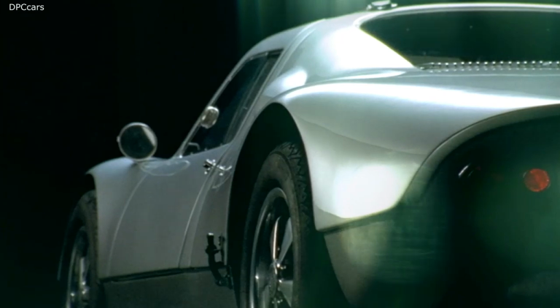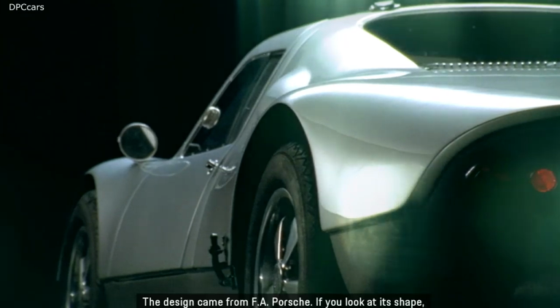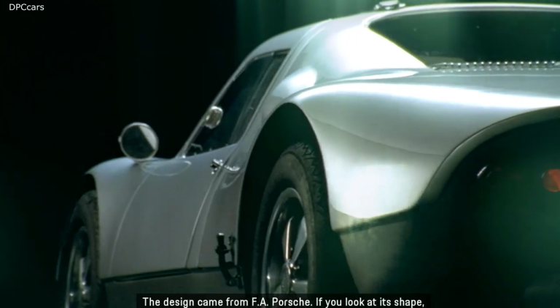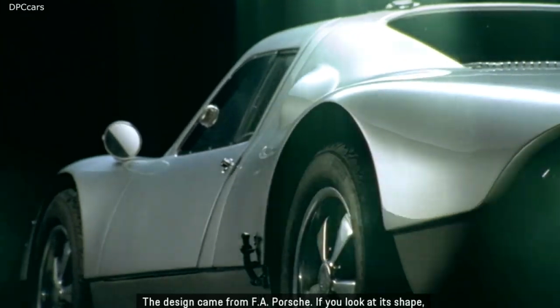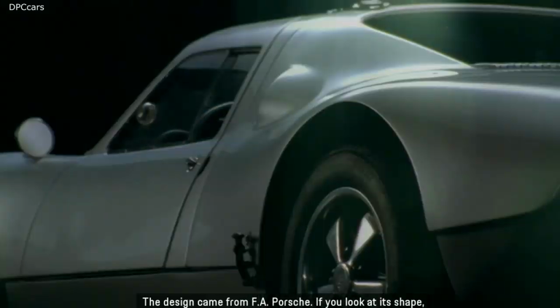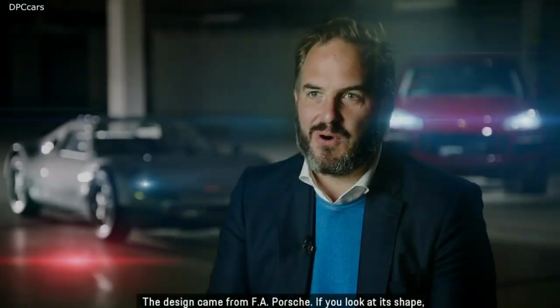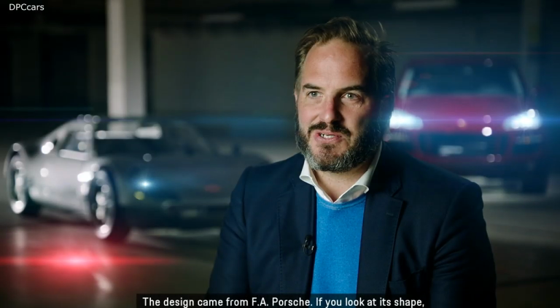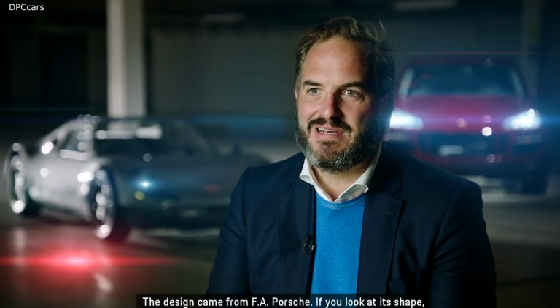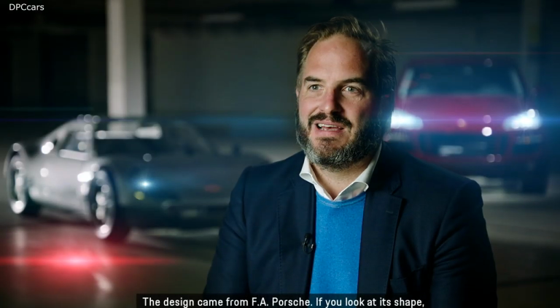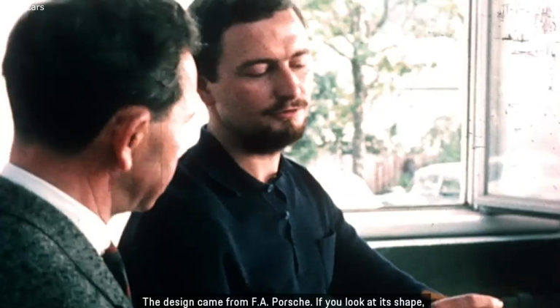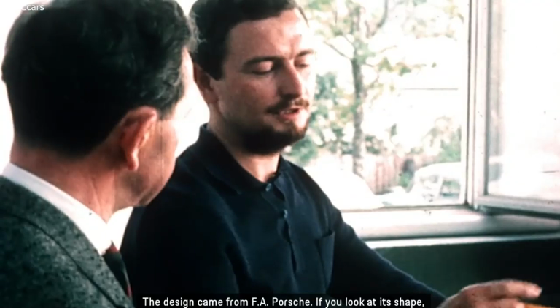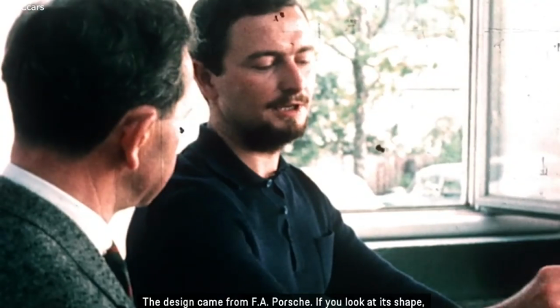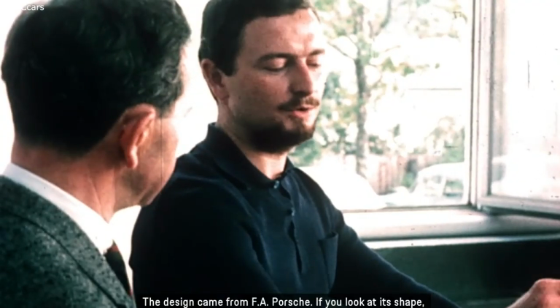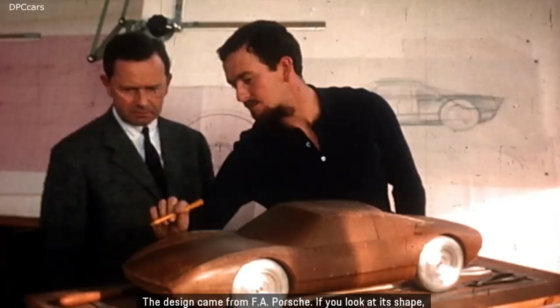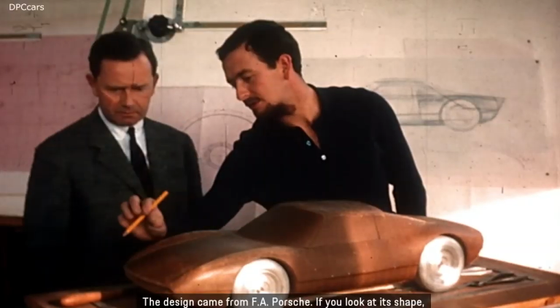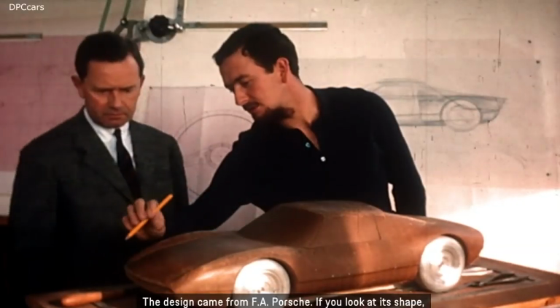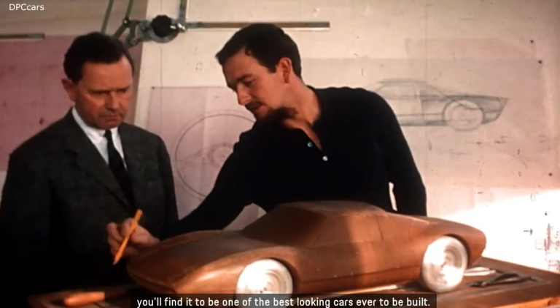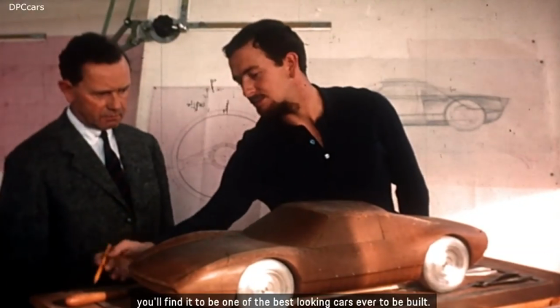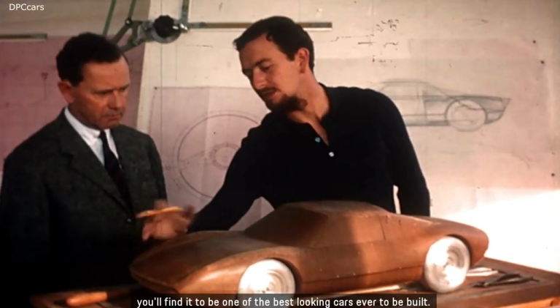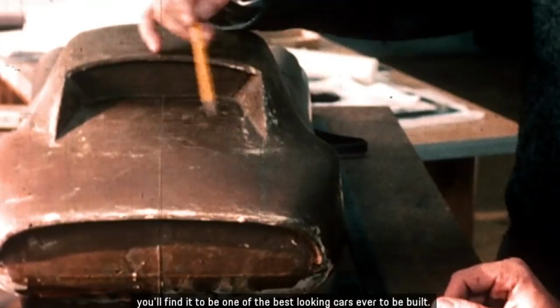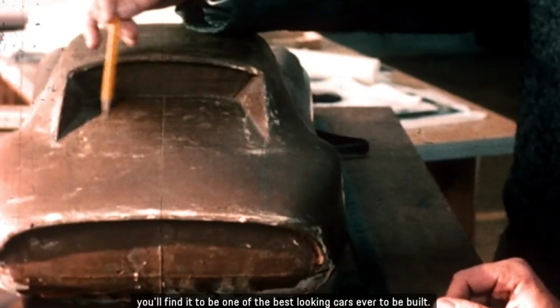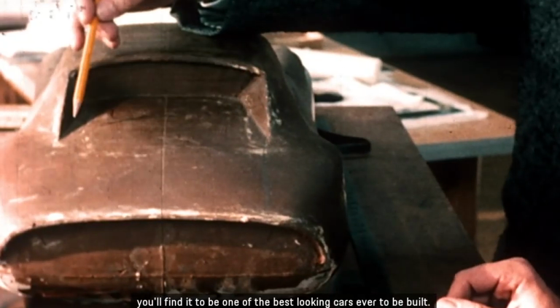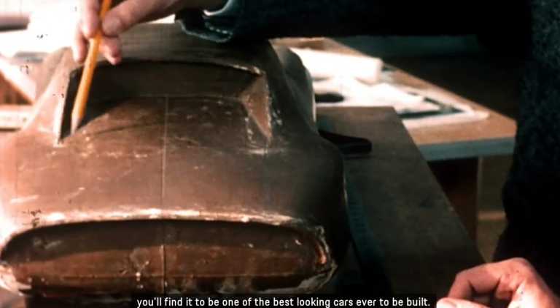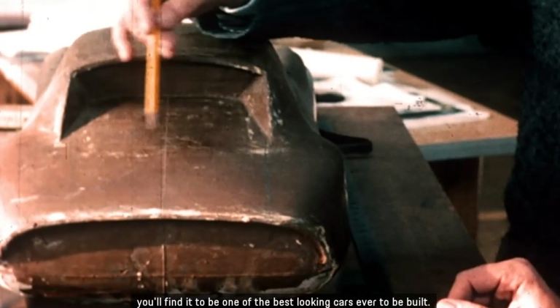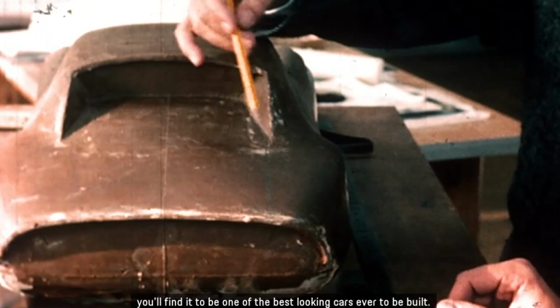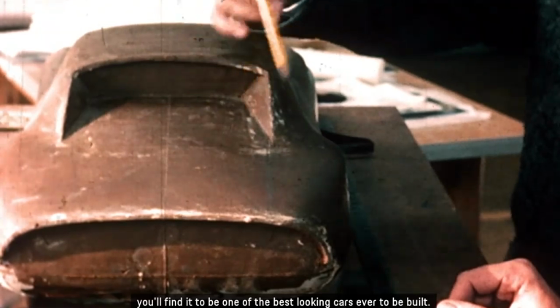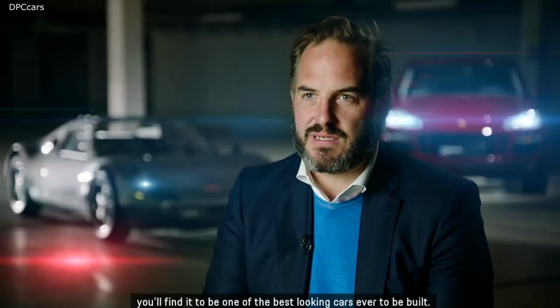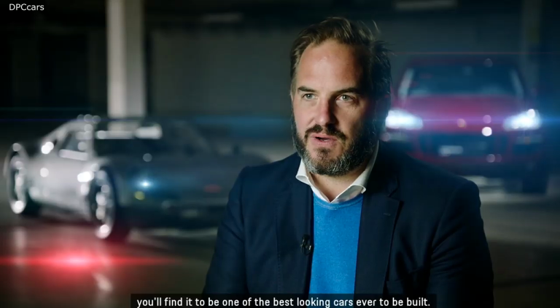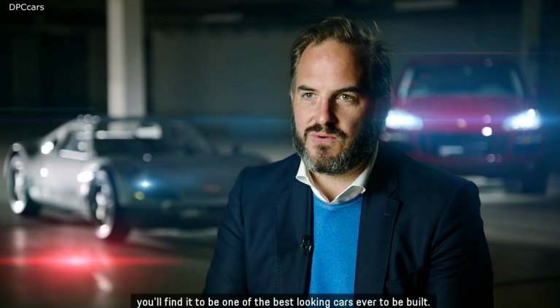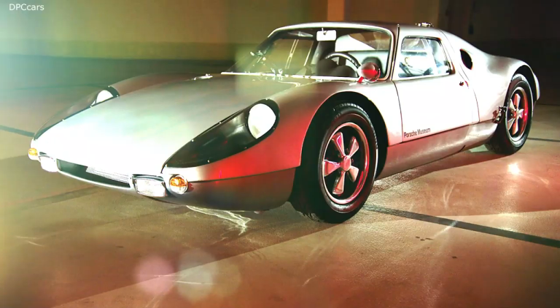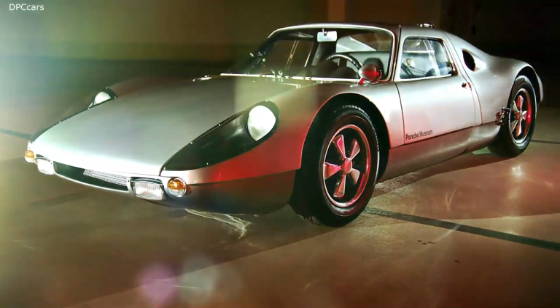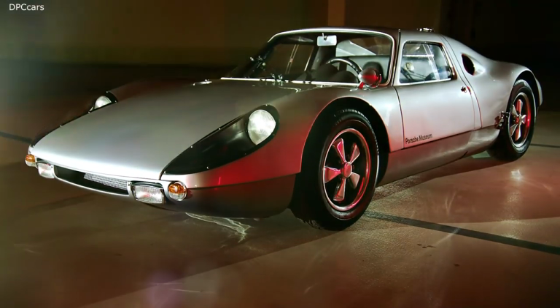The design came from F.A. Porsche. If you look at its shape, you'll find it to be one of the best-looking cars ever to be built.